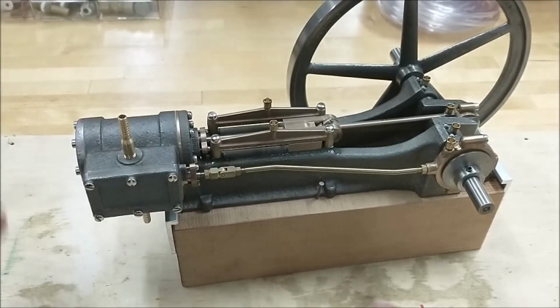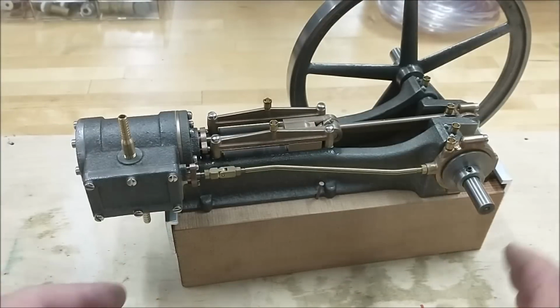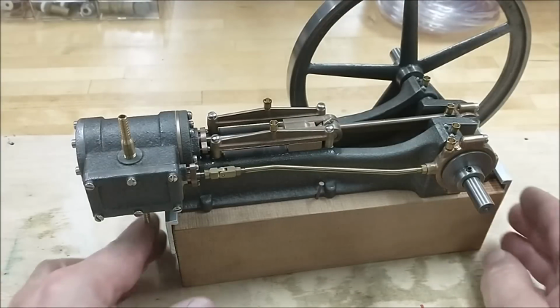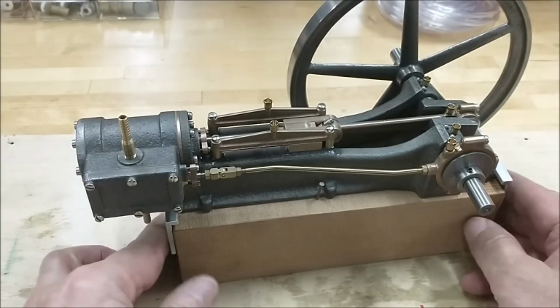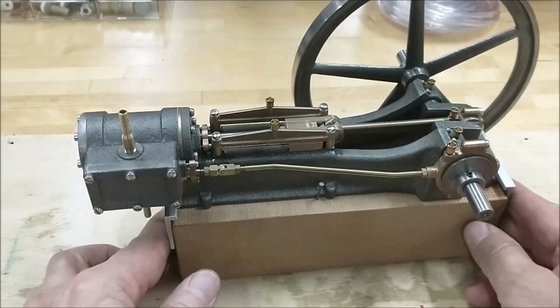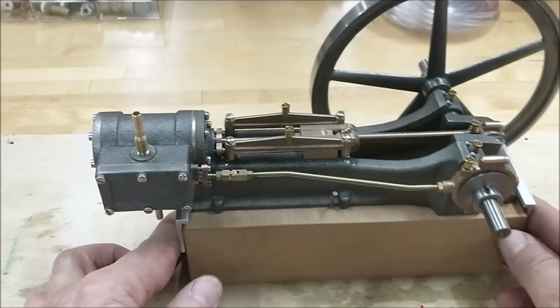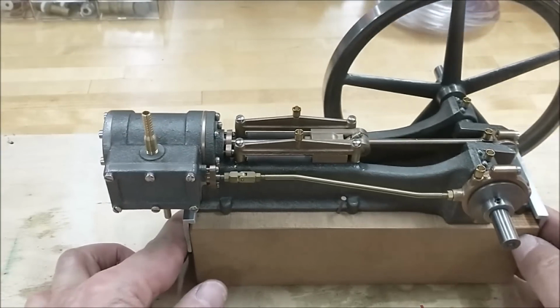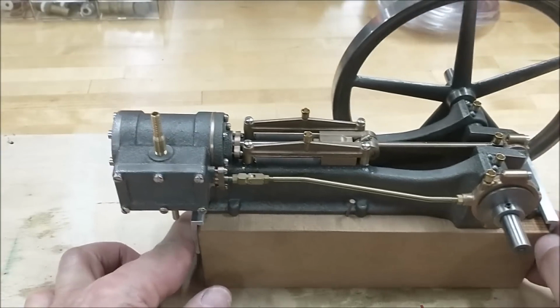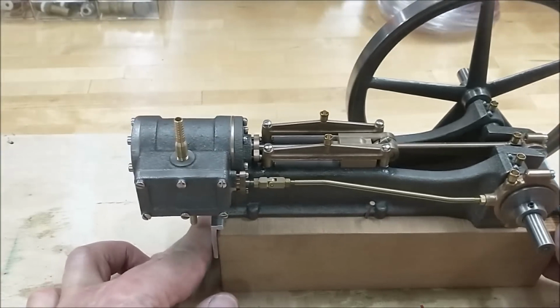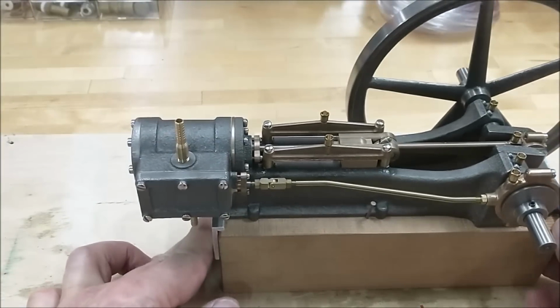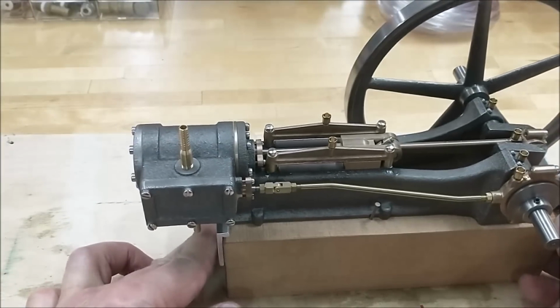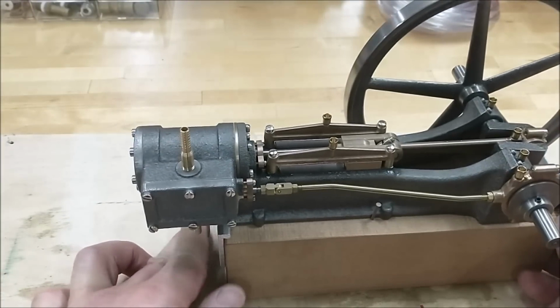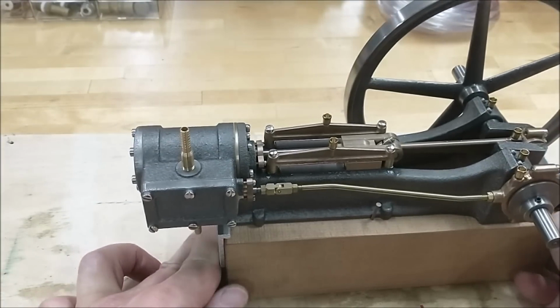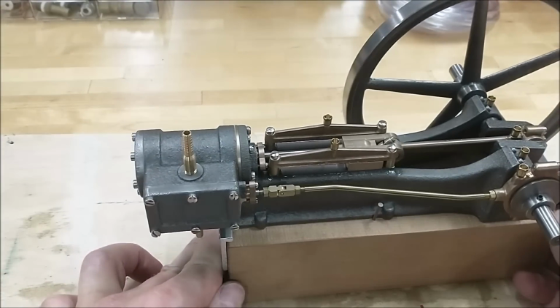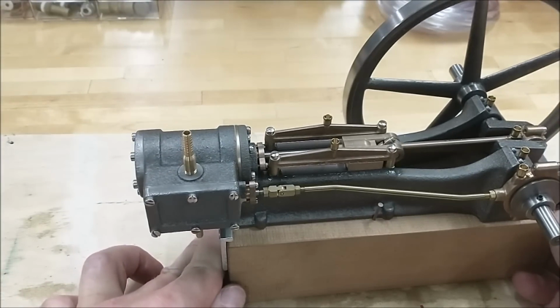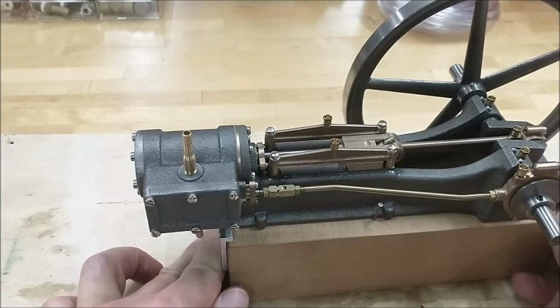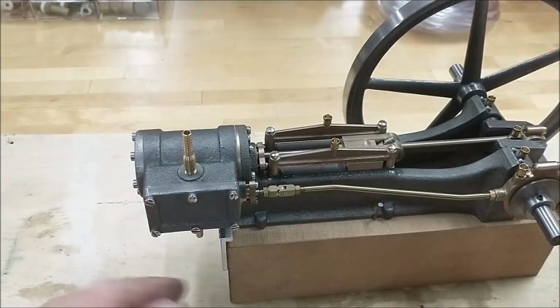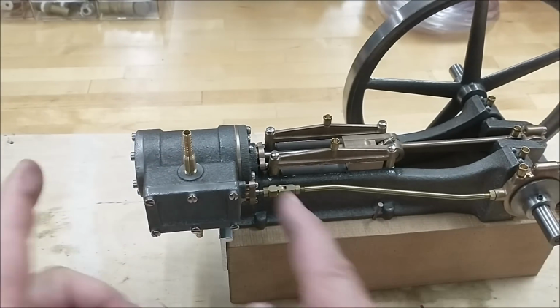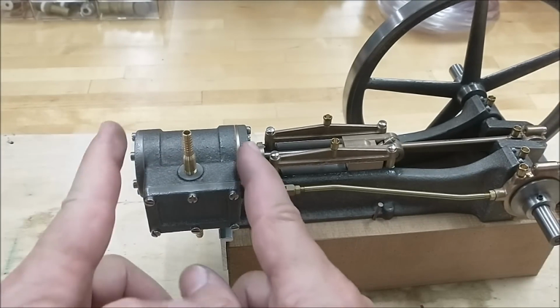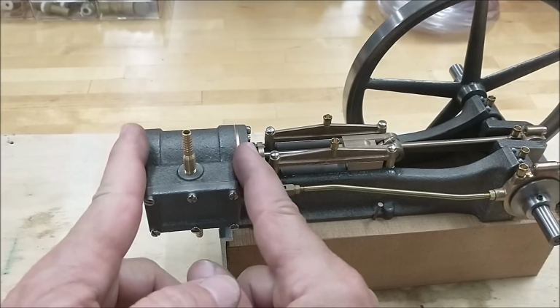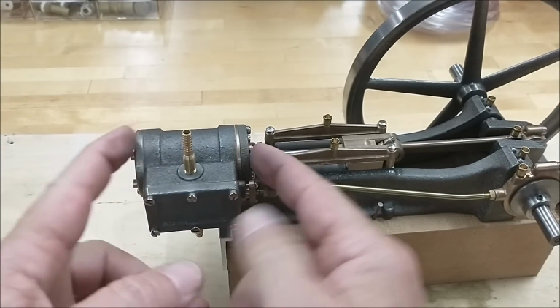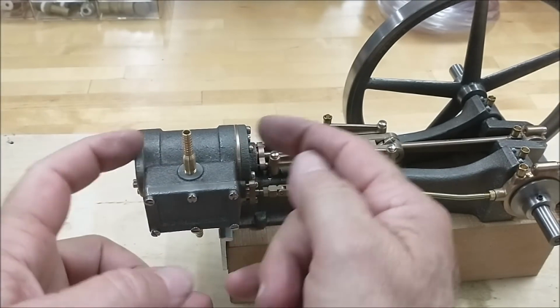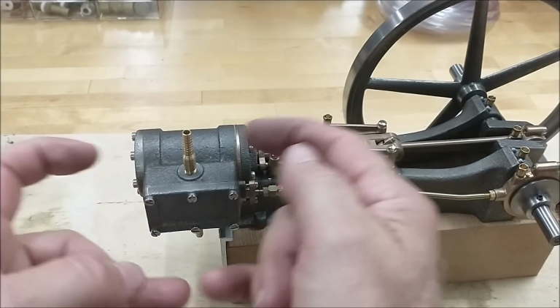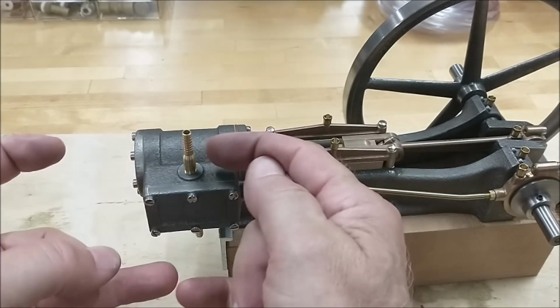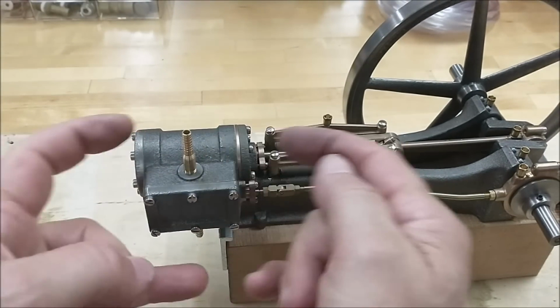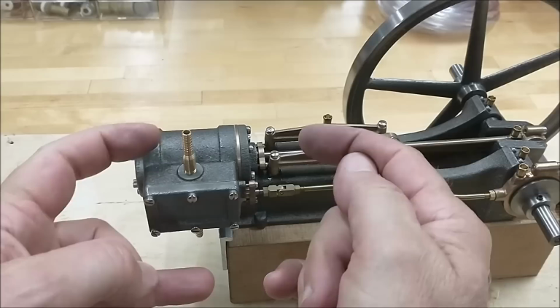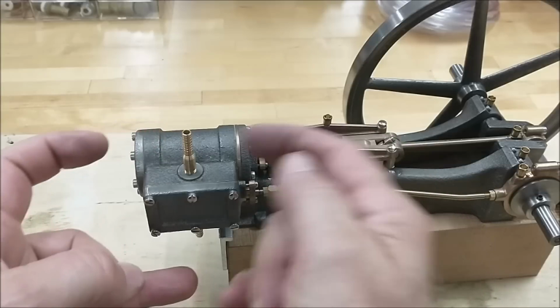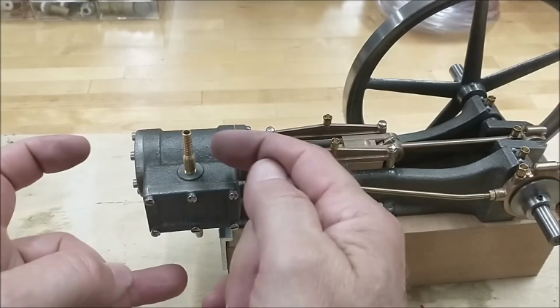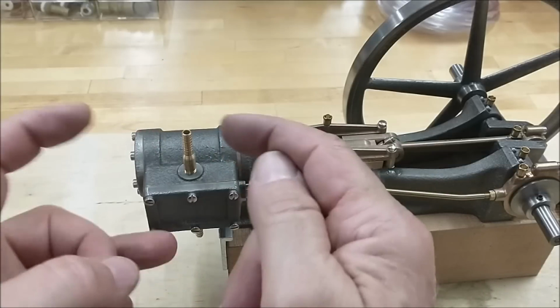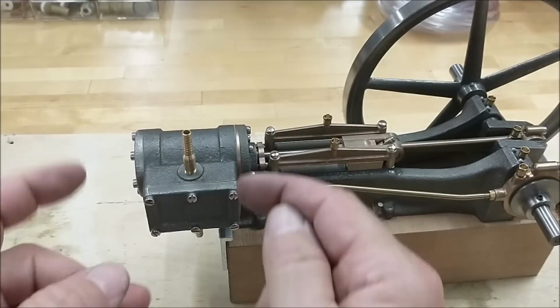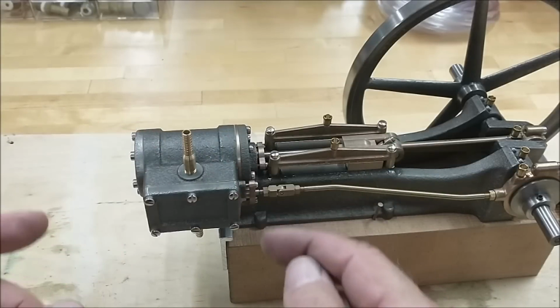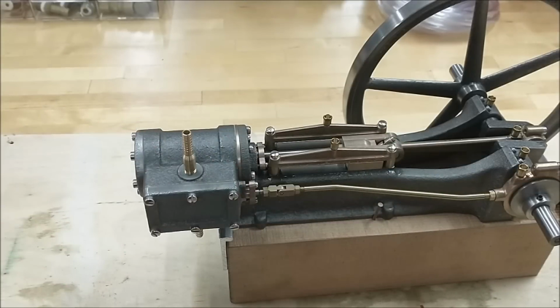It is a very simple design. It is not like an internal combustion engine. This piston is pushed both ways at all times.